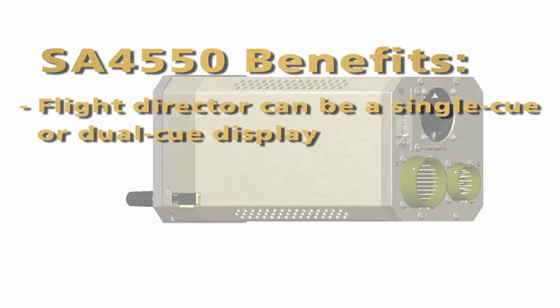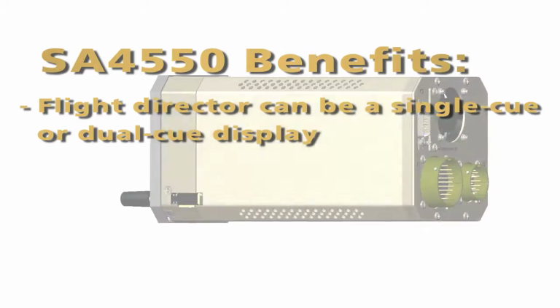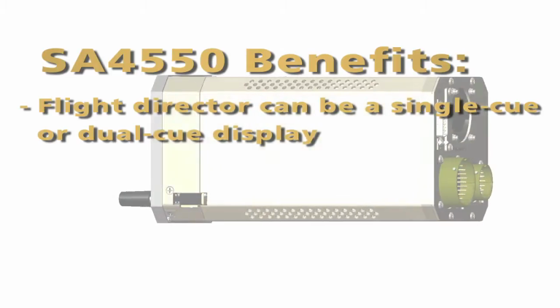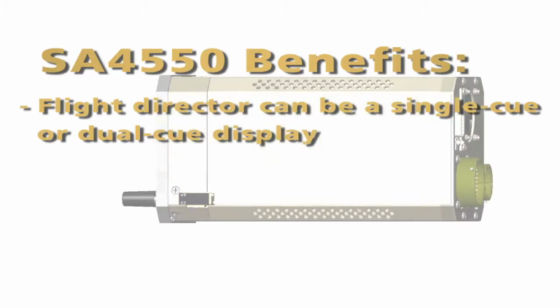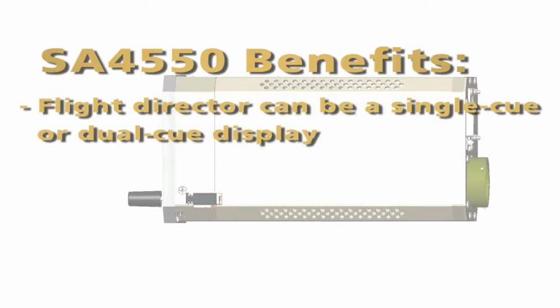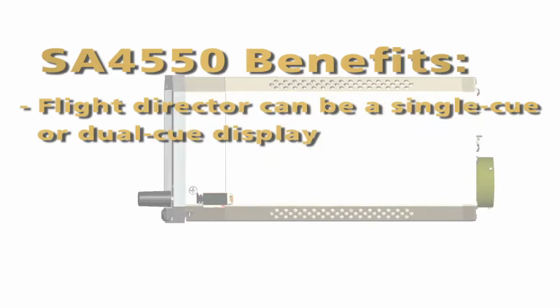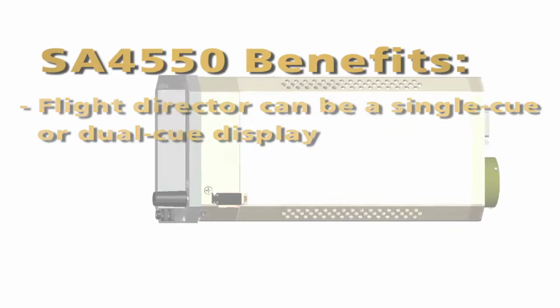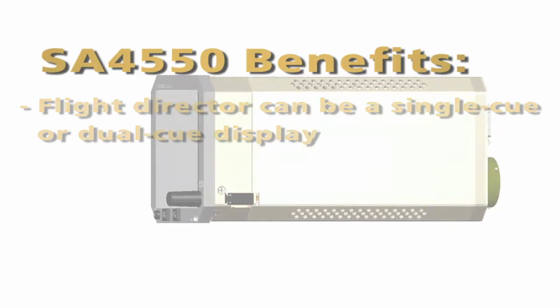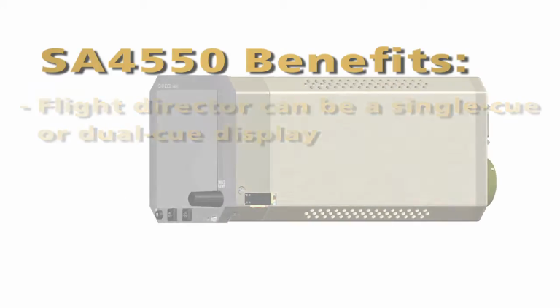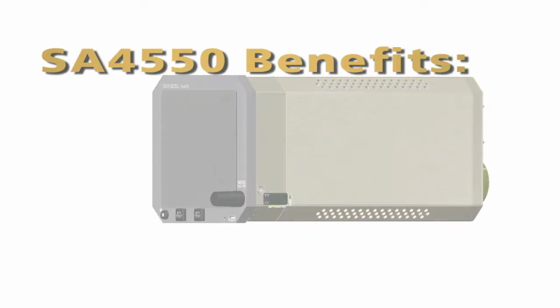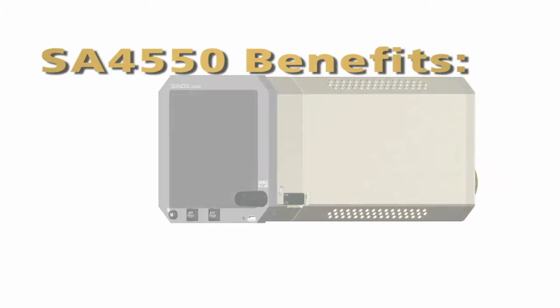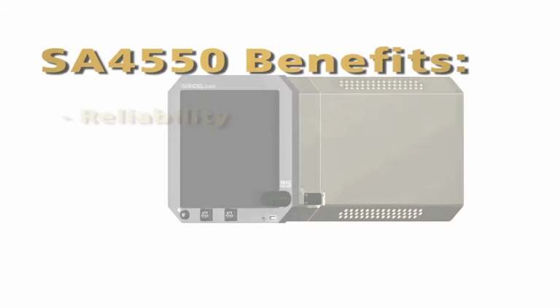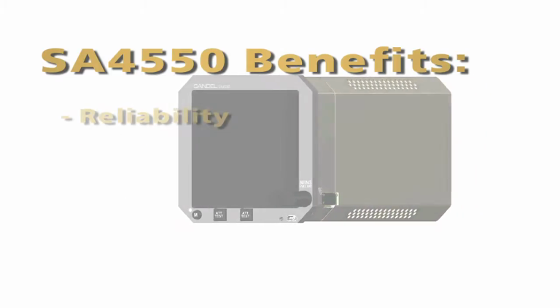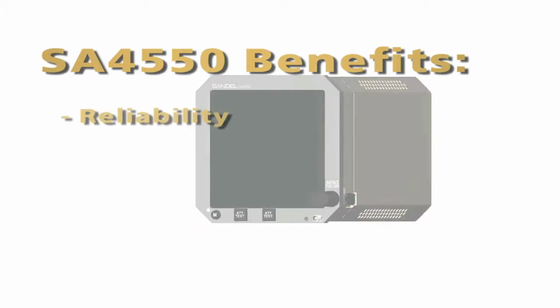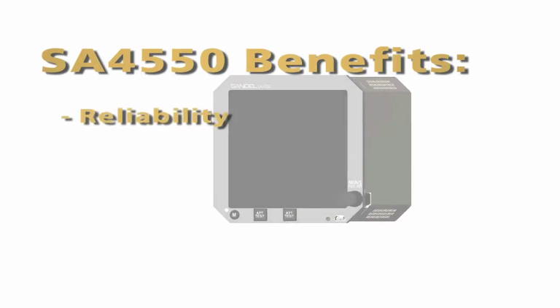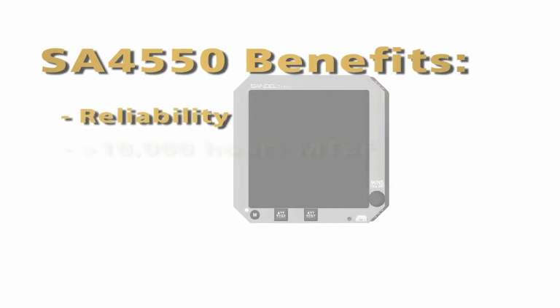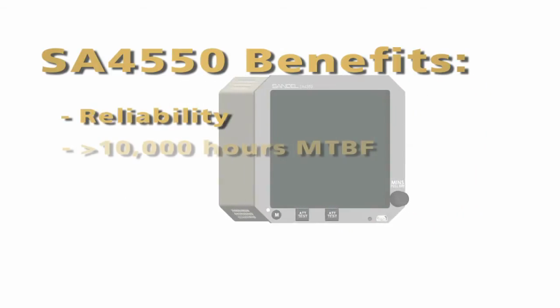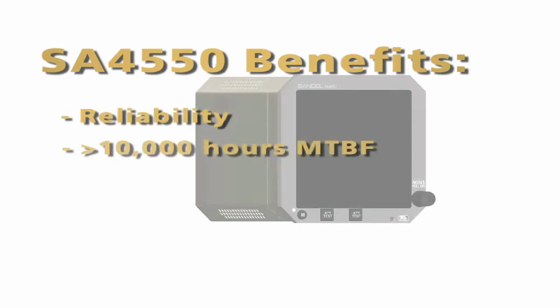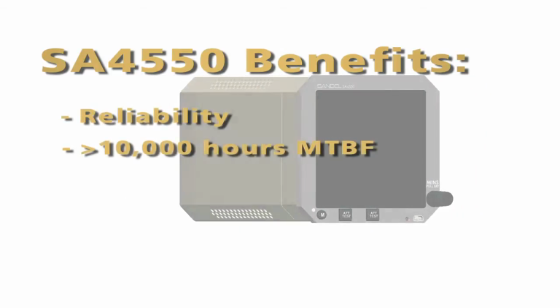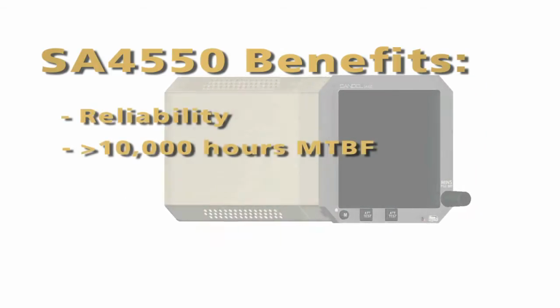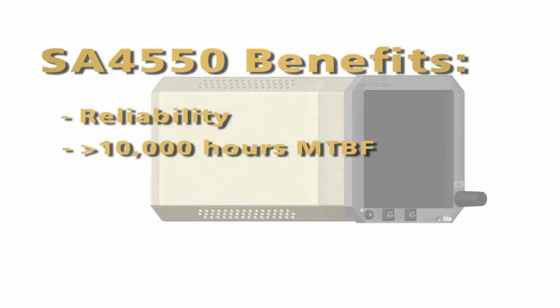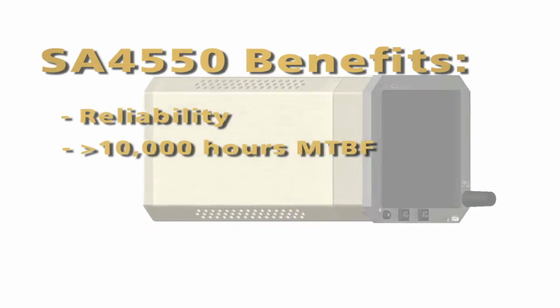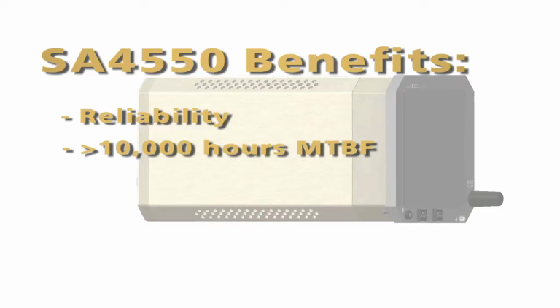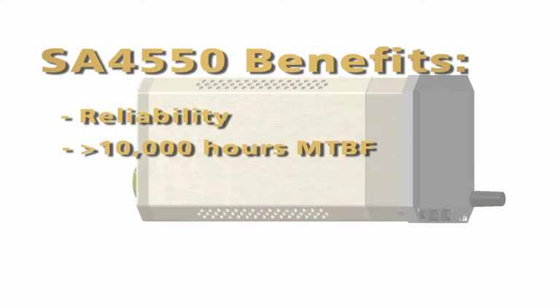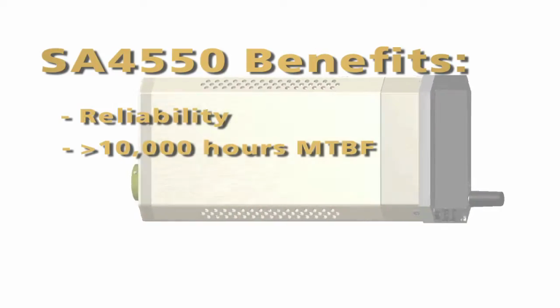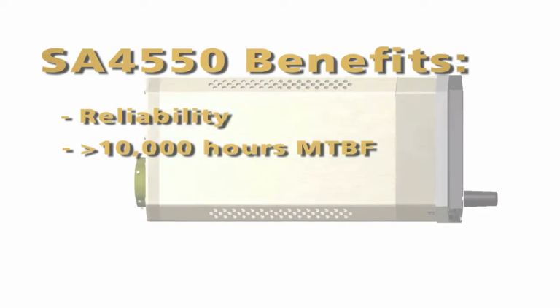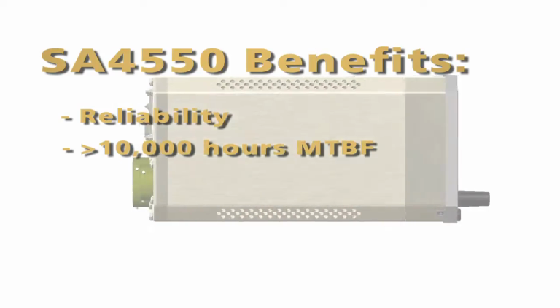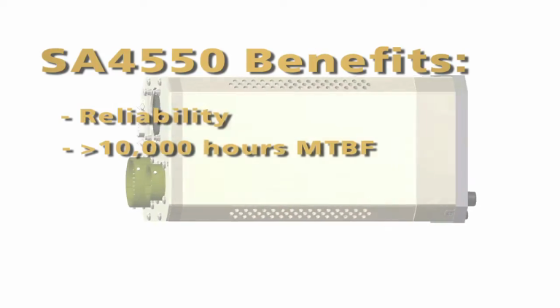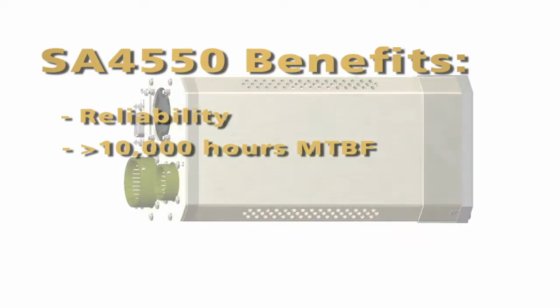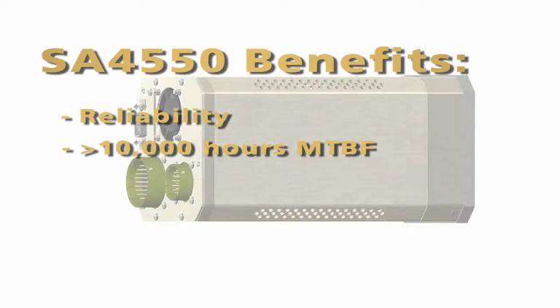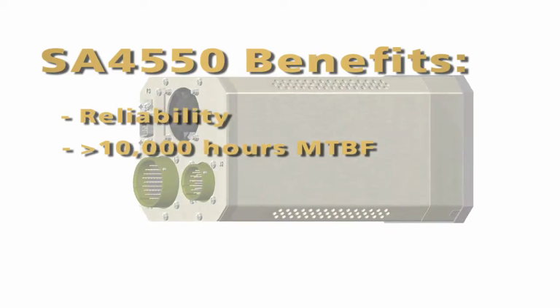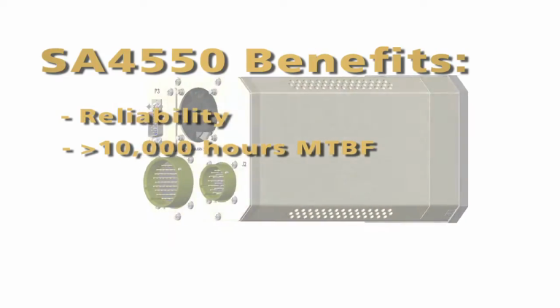With respect to the SA4550's reliability, the MTBF, or mean time between failures, is 10,000 hours.